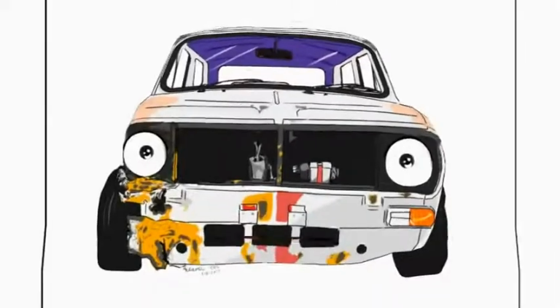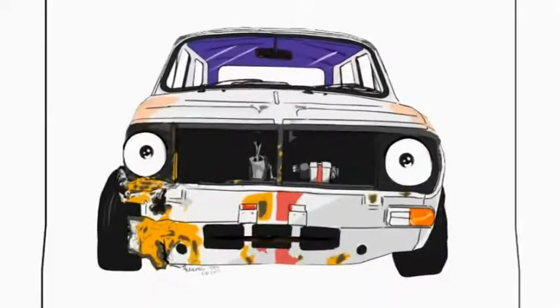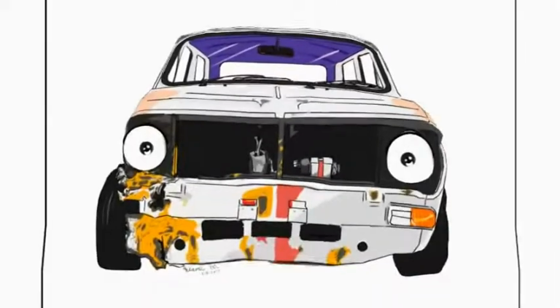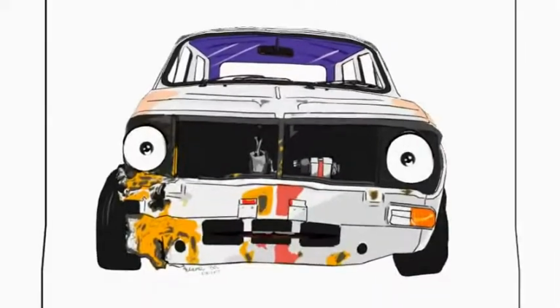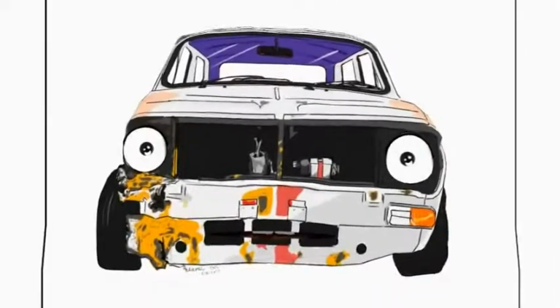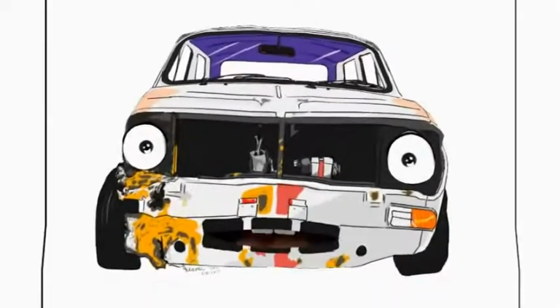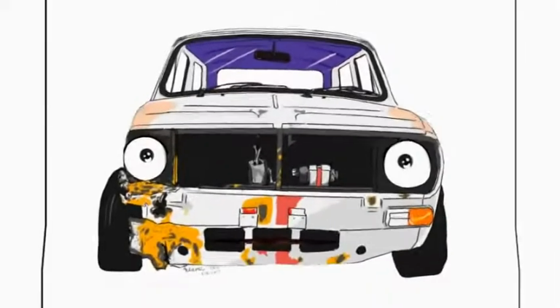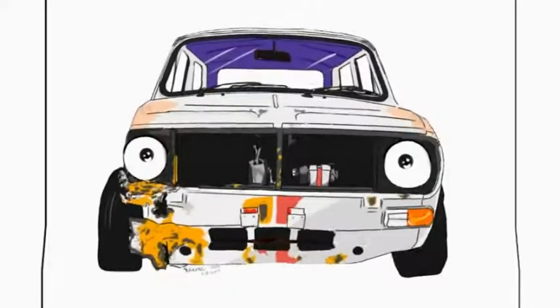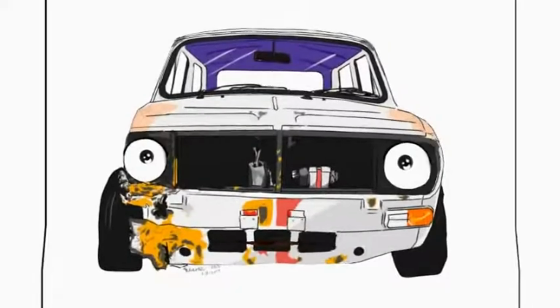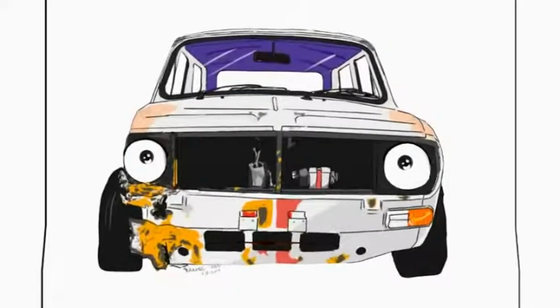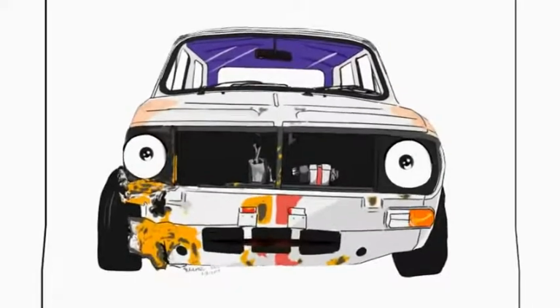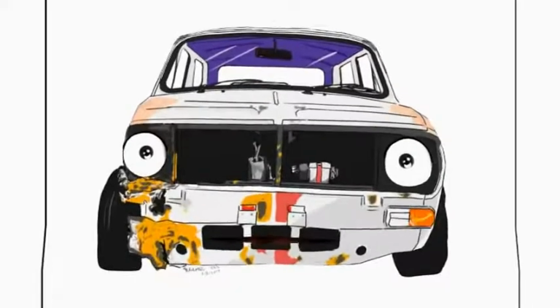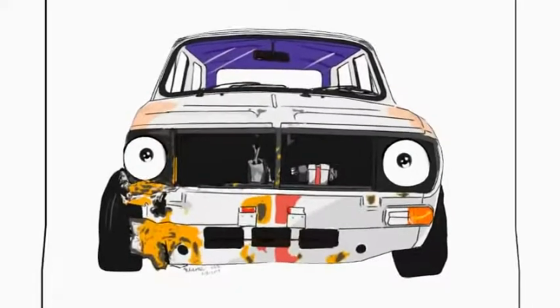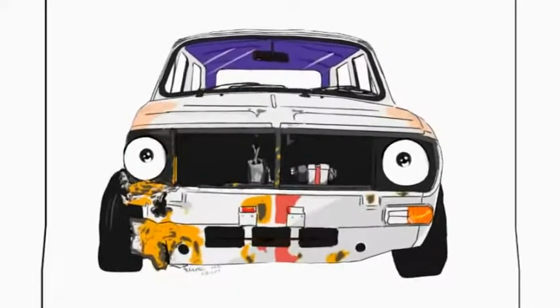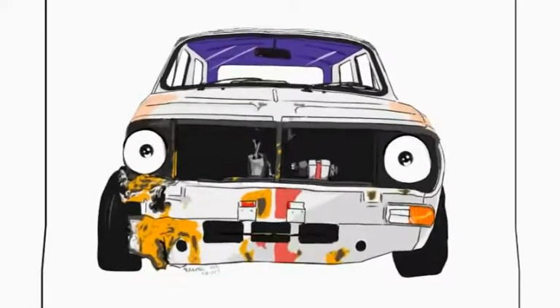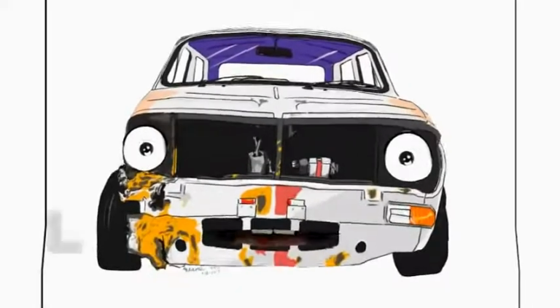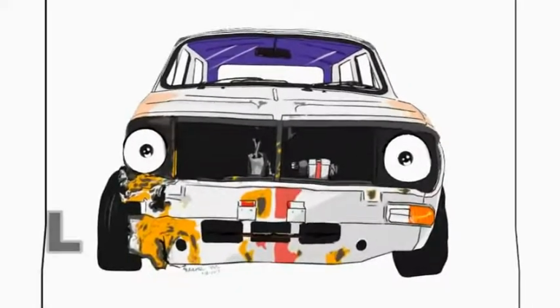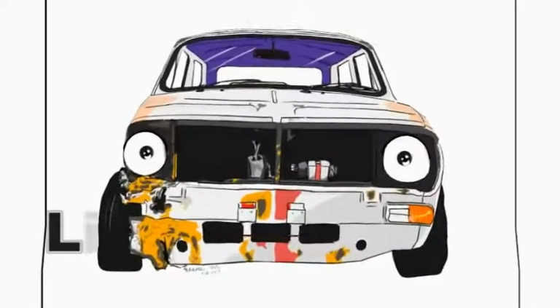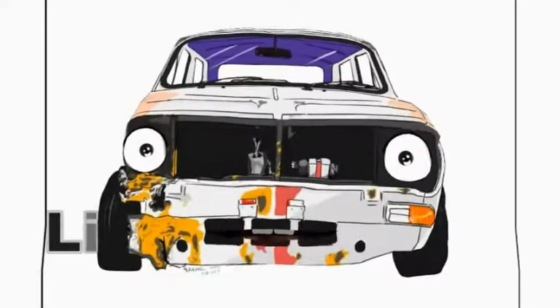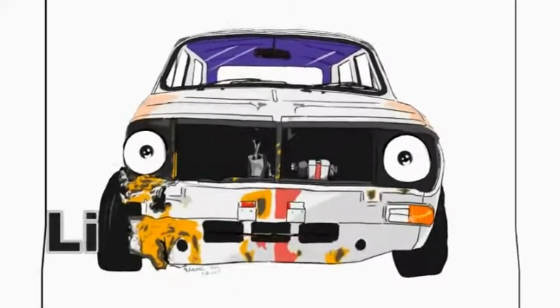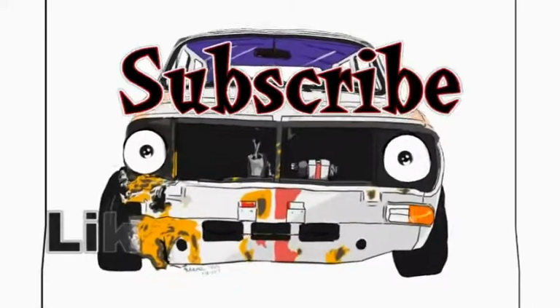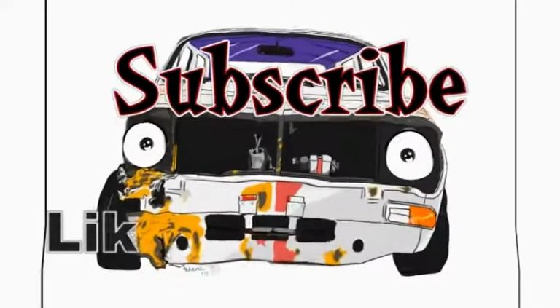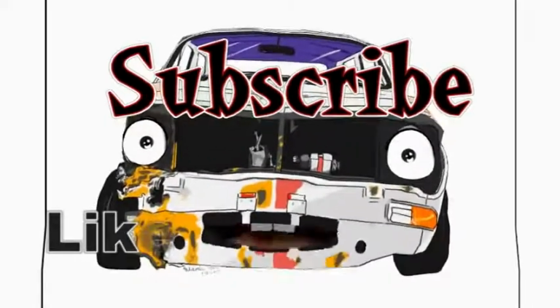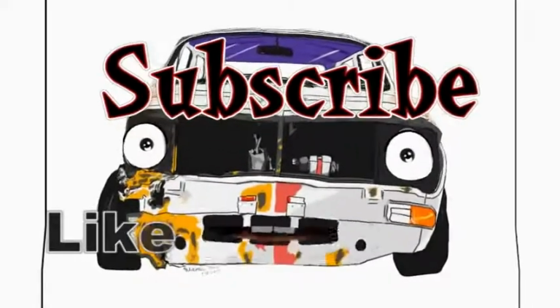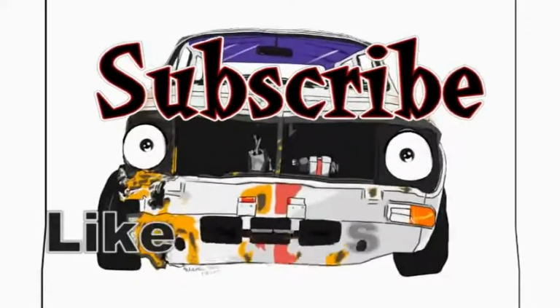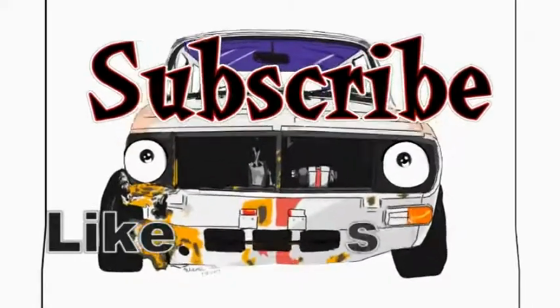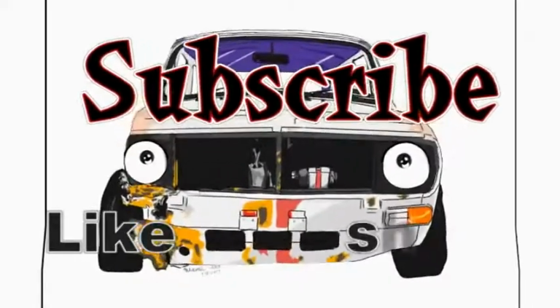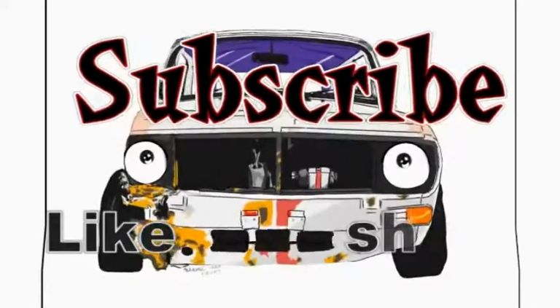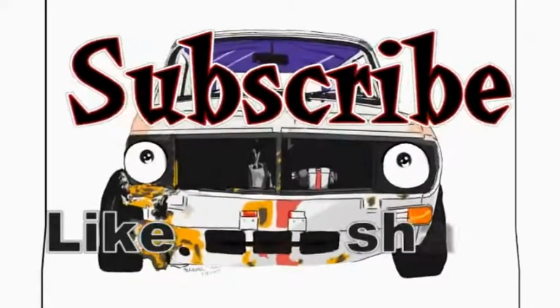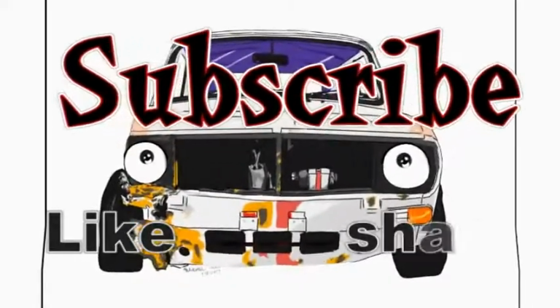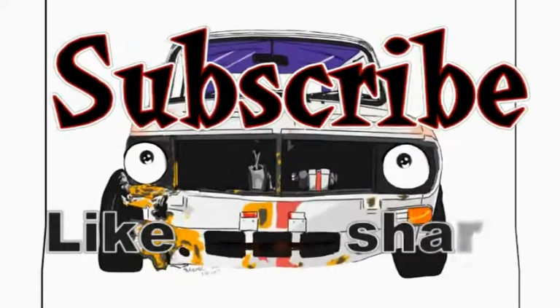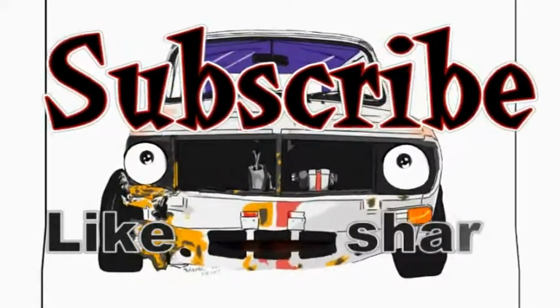Thank you guys for watching. Please like and subscribe if you want to see more of me — I know you do.